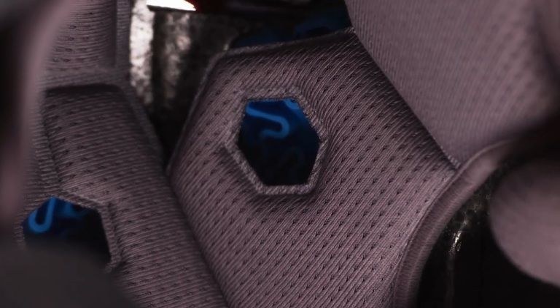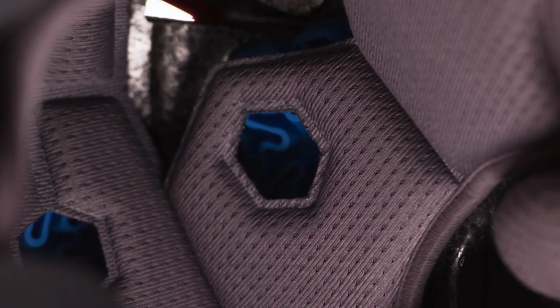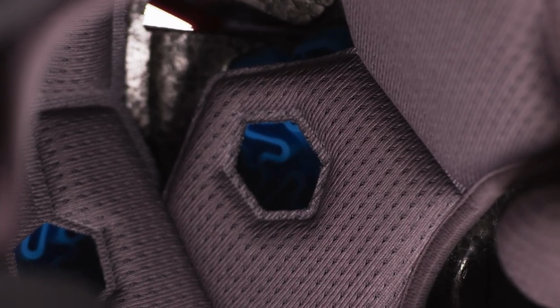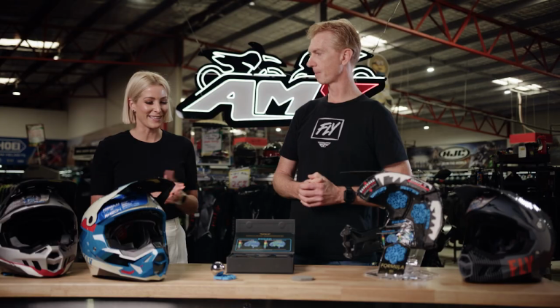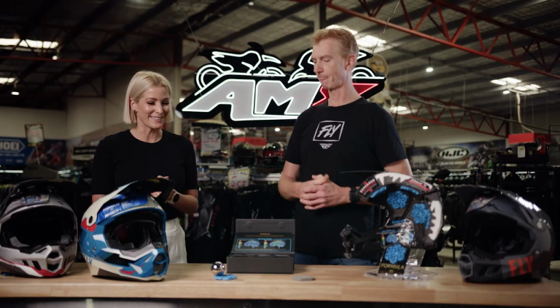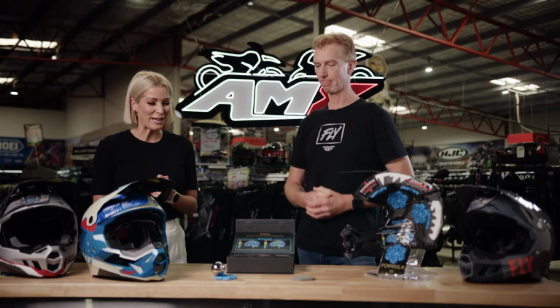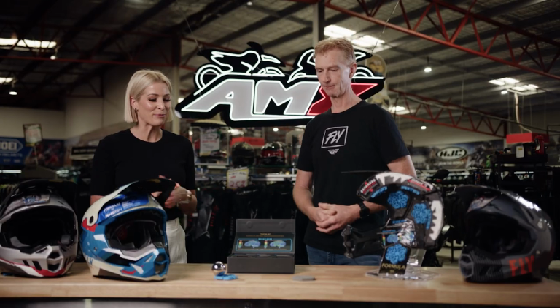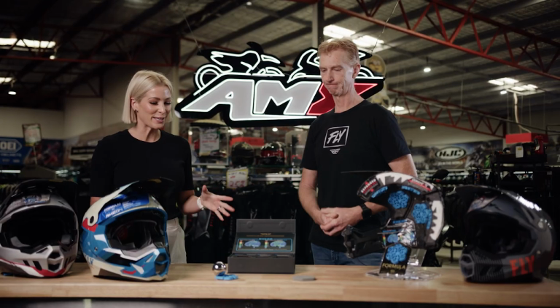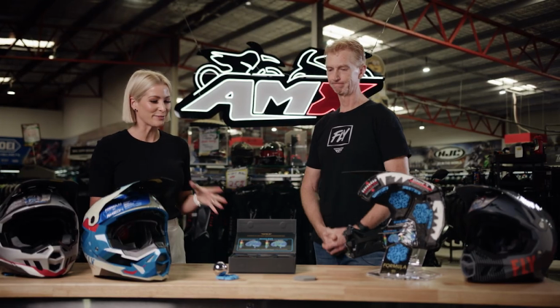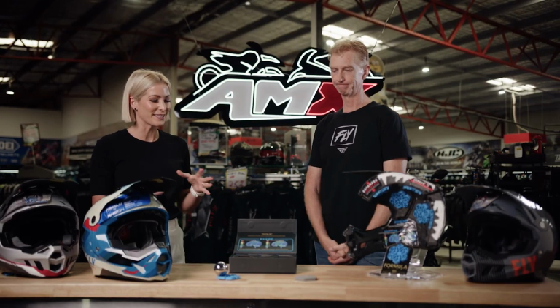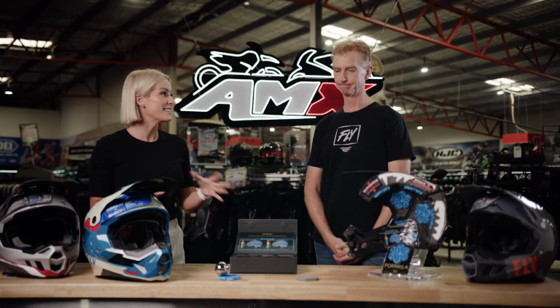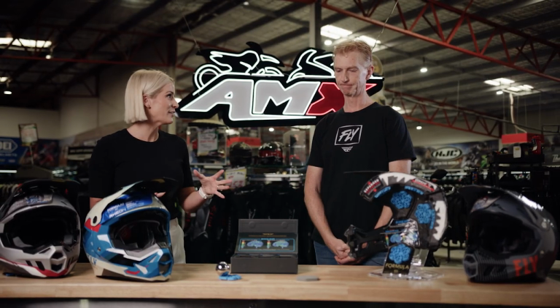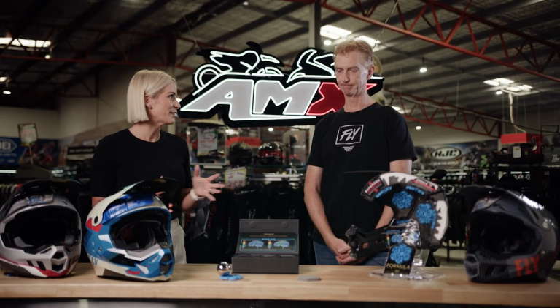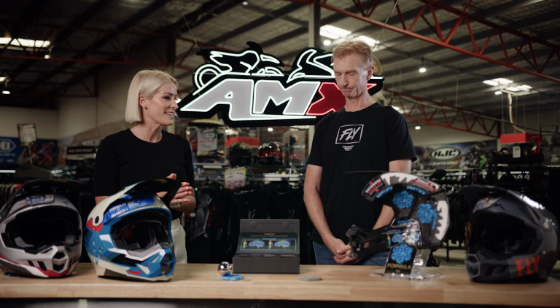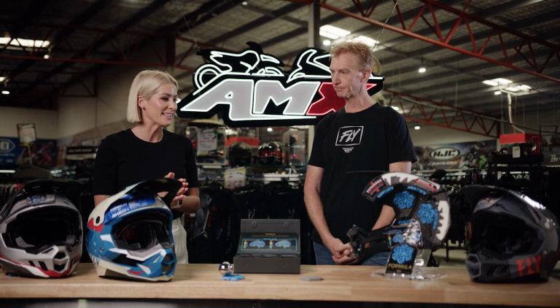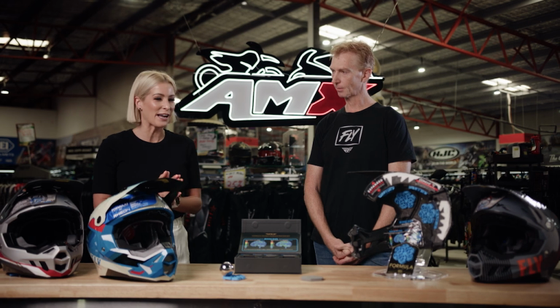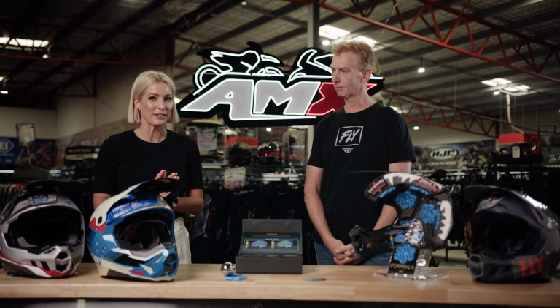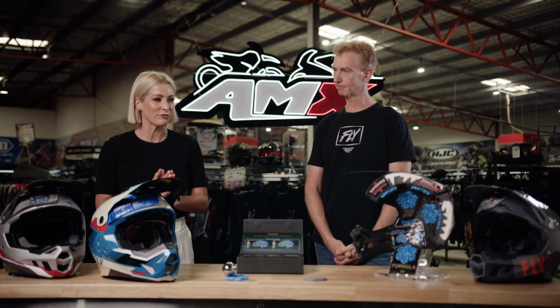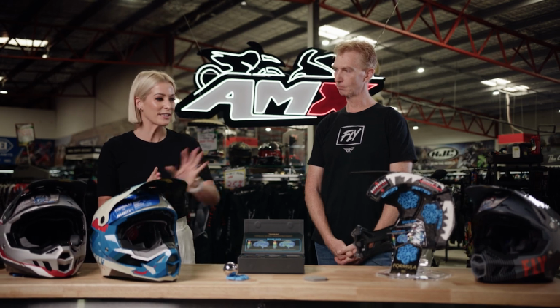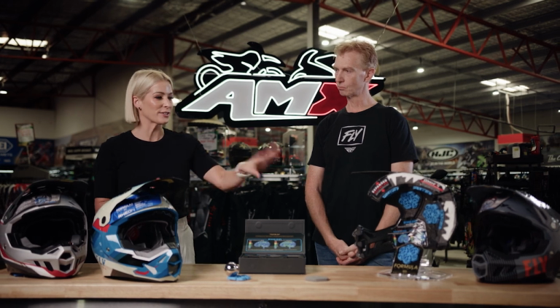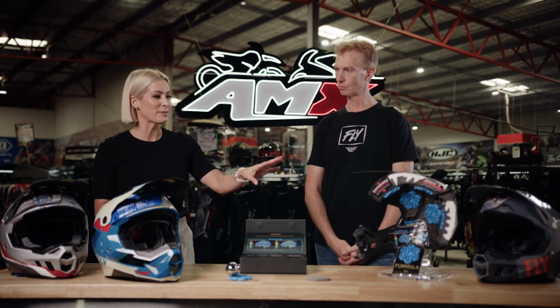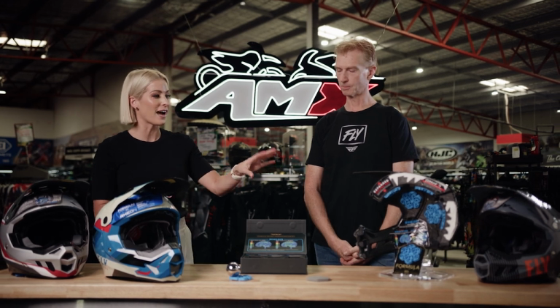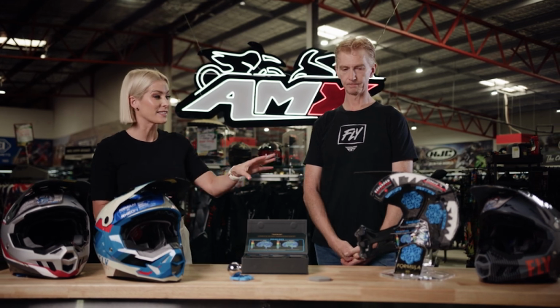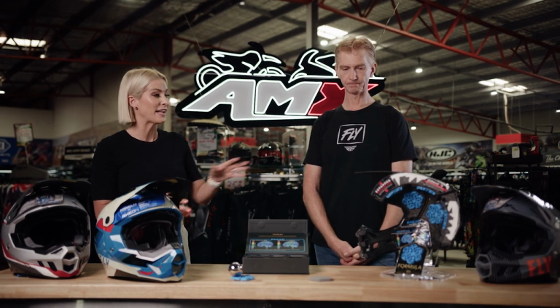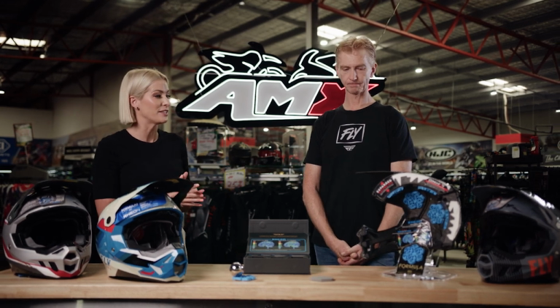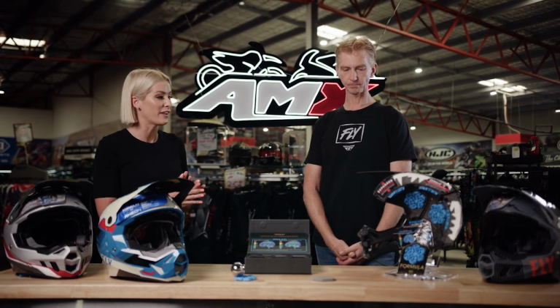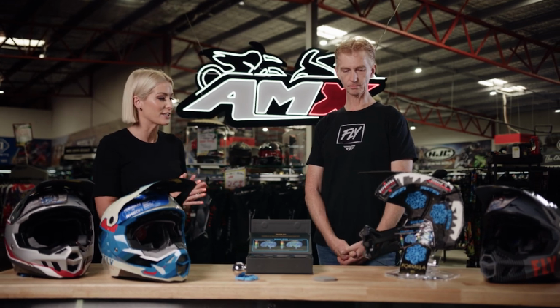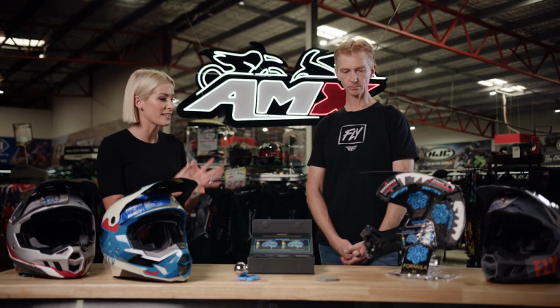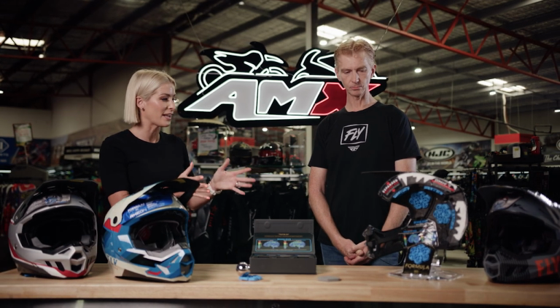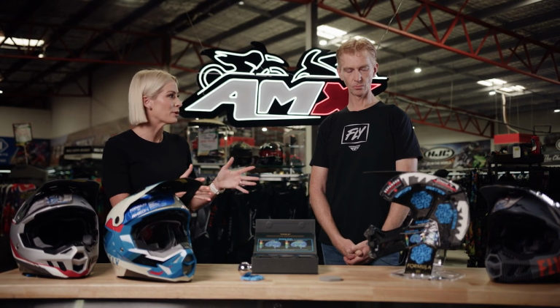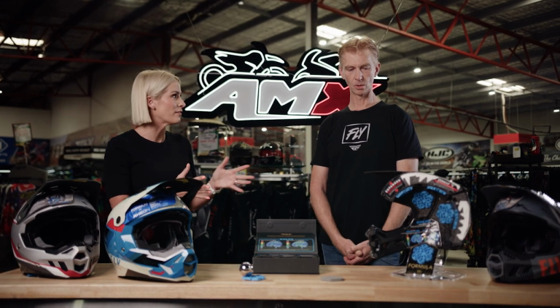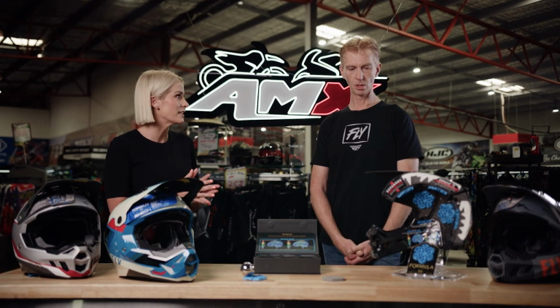Wow, that is impressive to see the difference there. Now run us through some of the other safety features that the helmet offers.